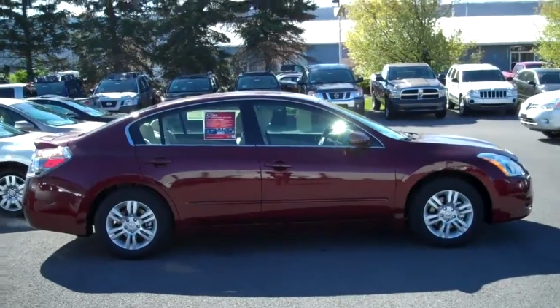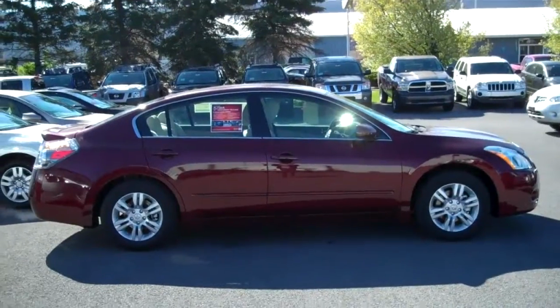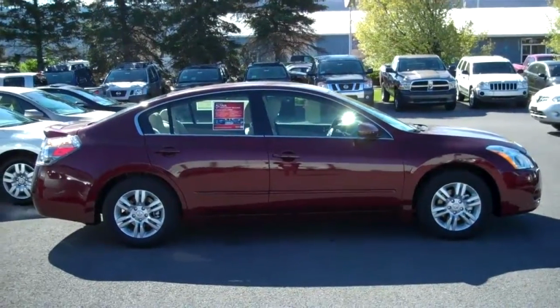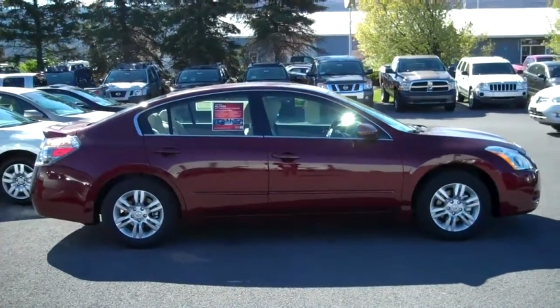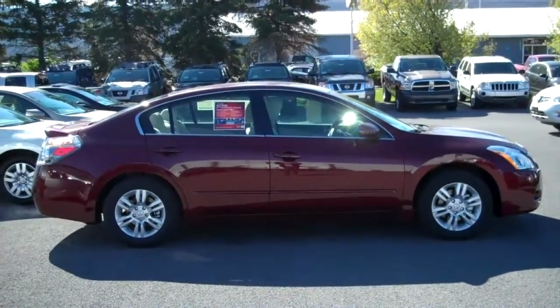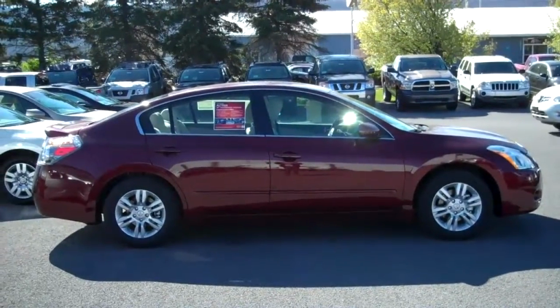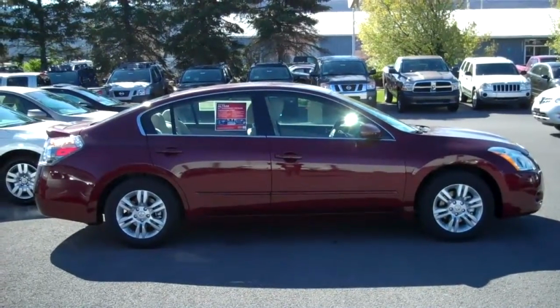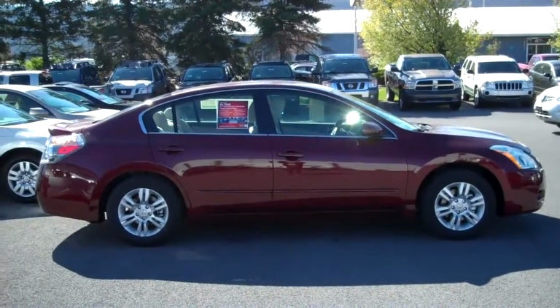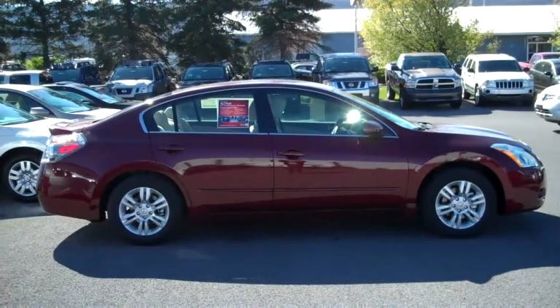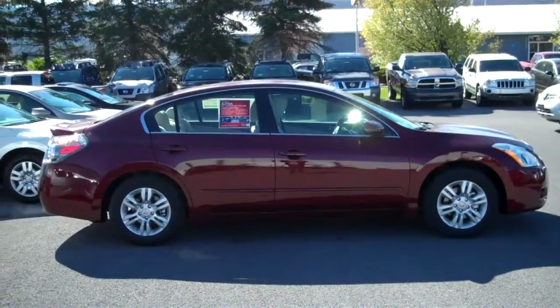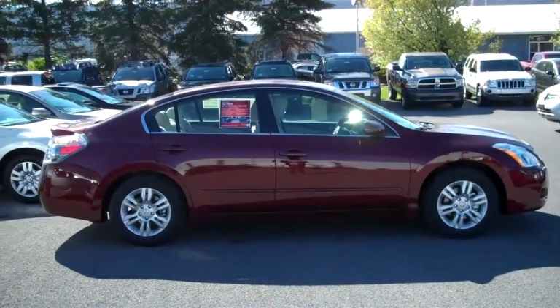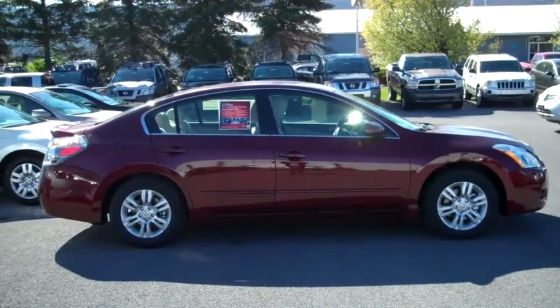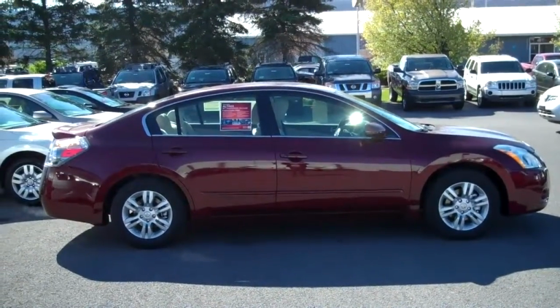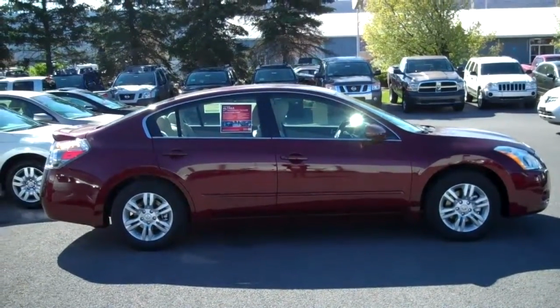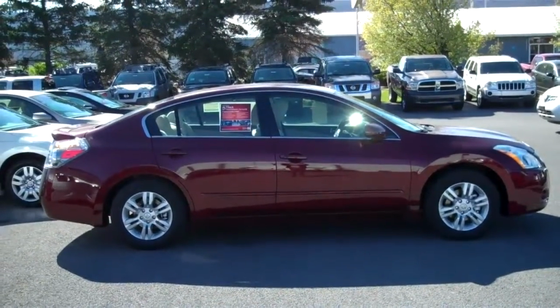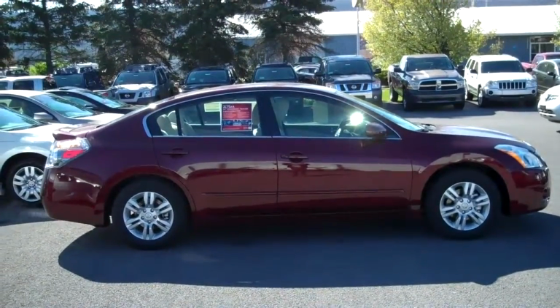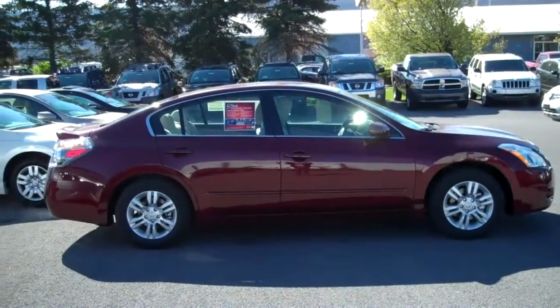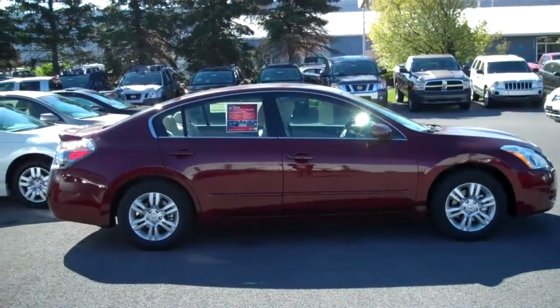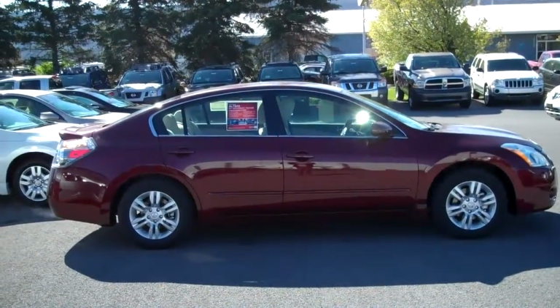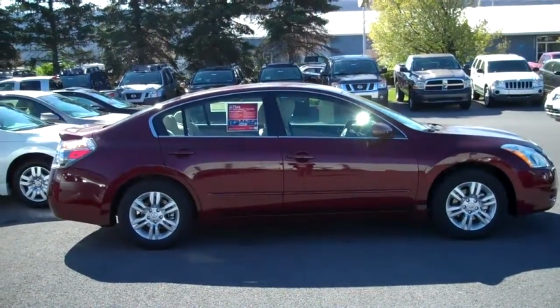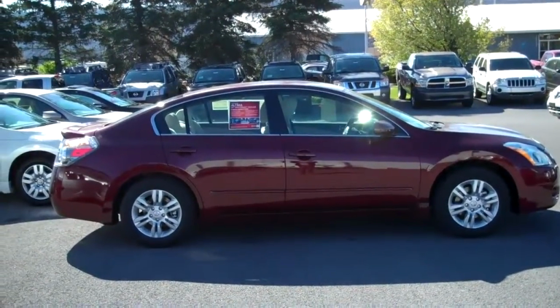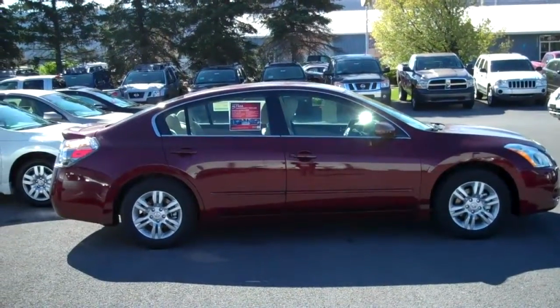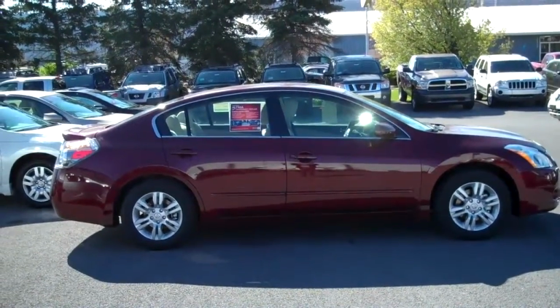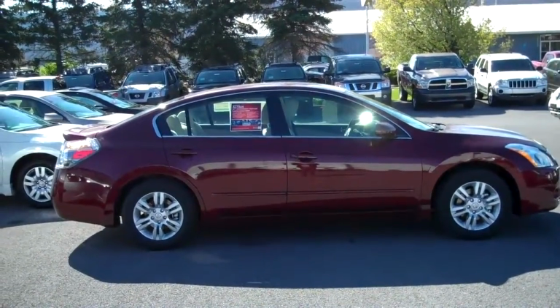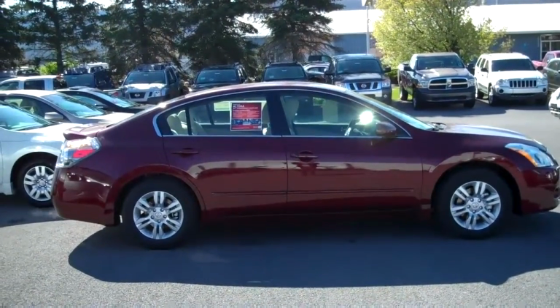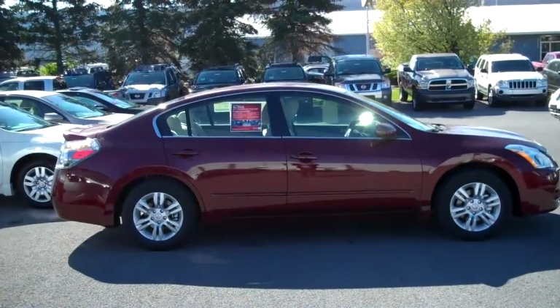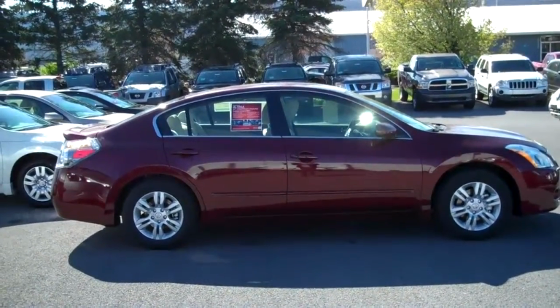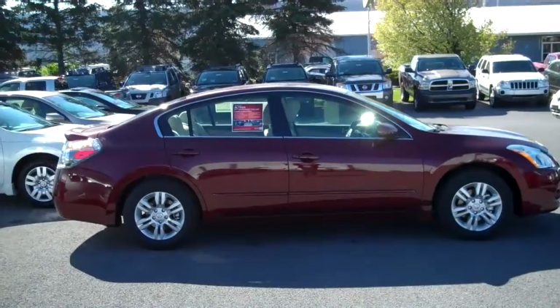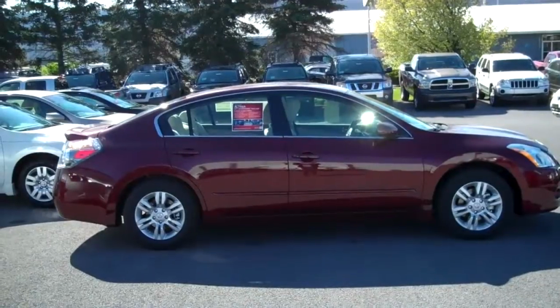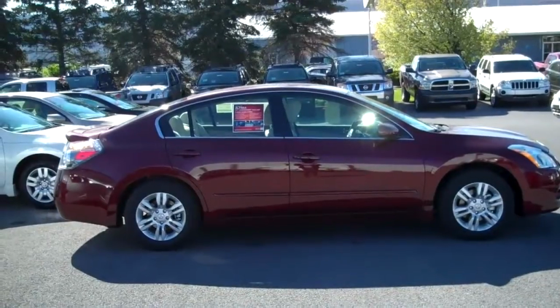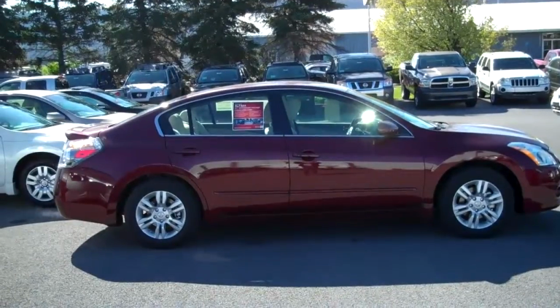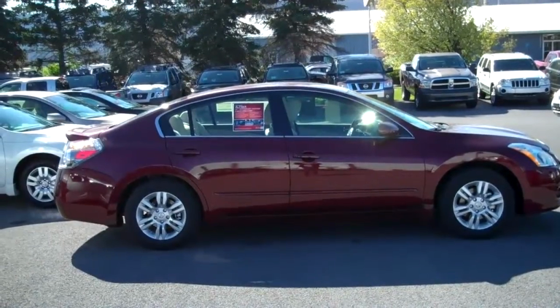Hi Luis, this is Alex from State College Nissan, sending you this video of the 2012 Nissan Altima Sedan.